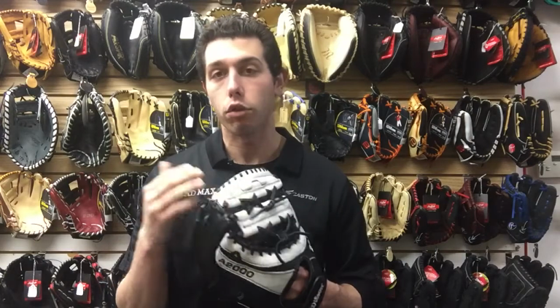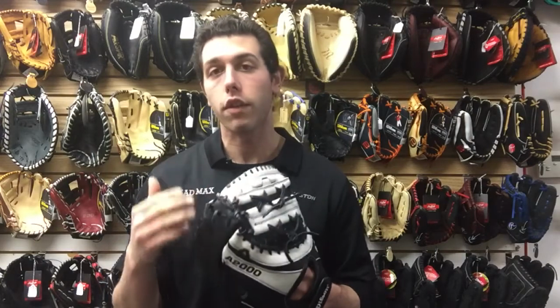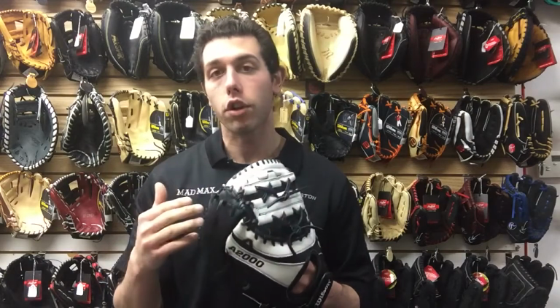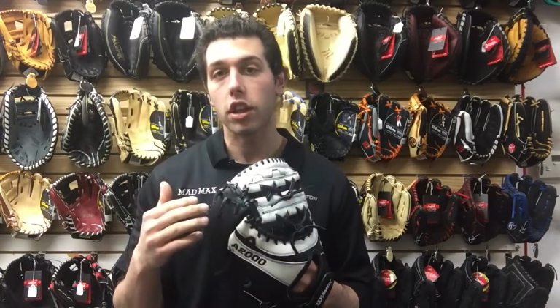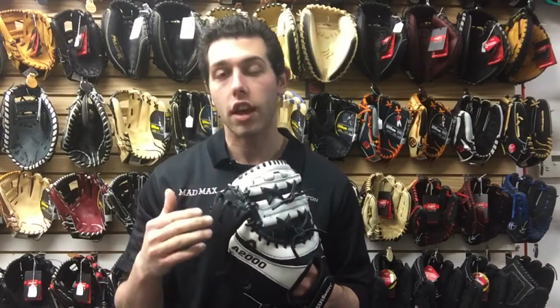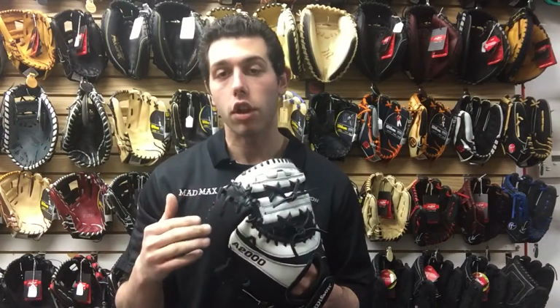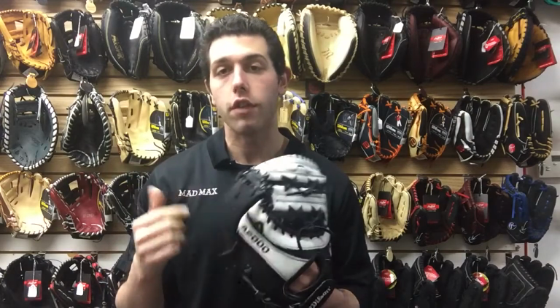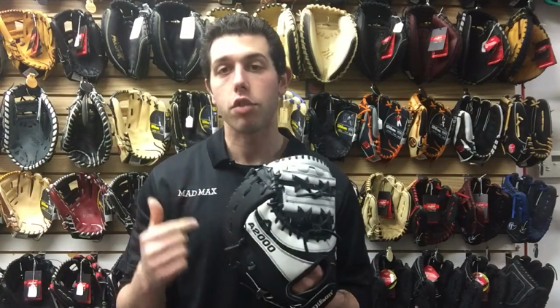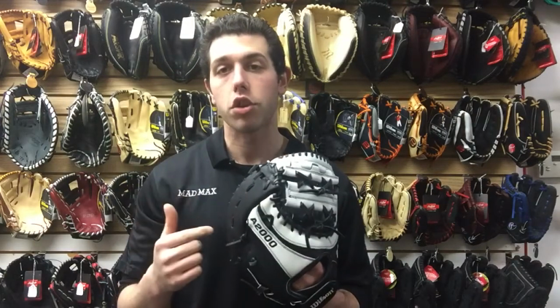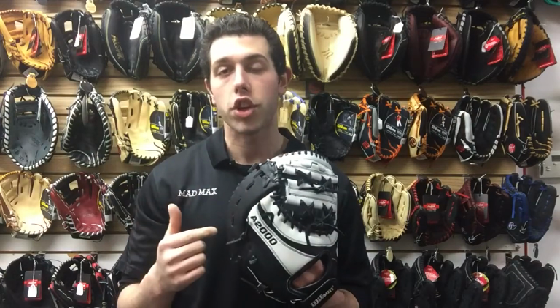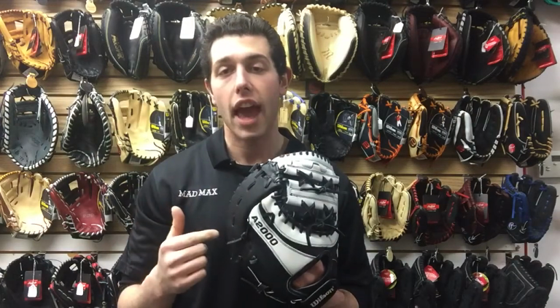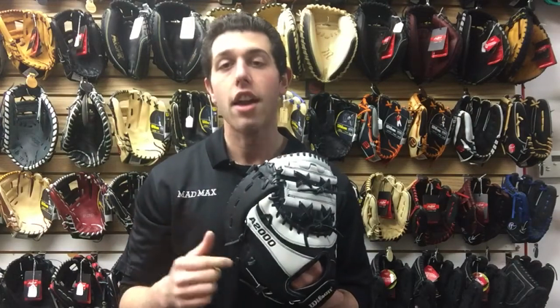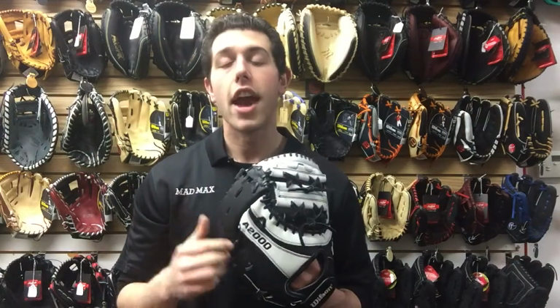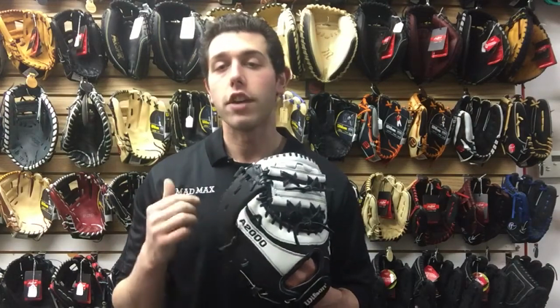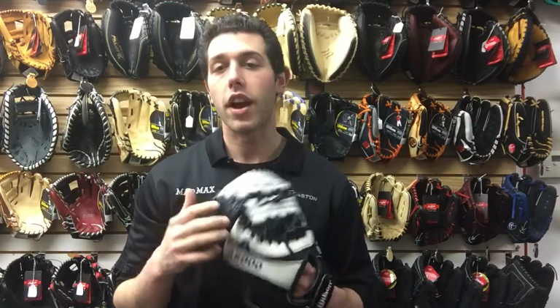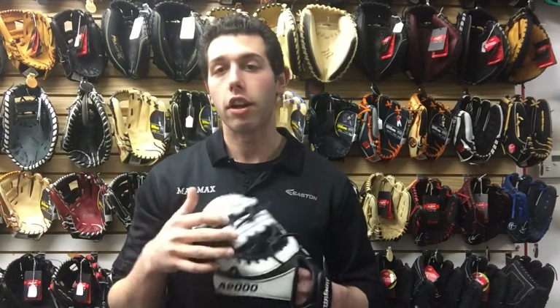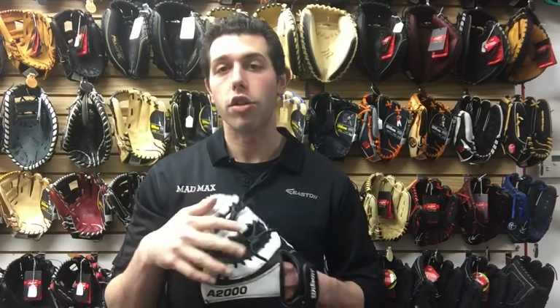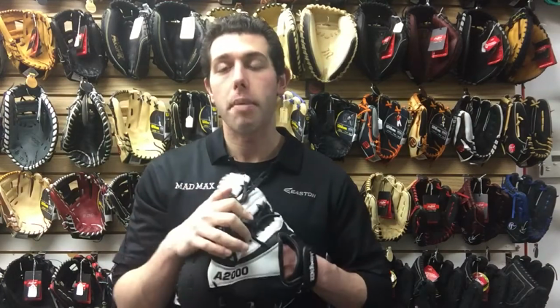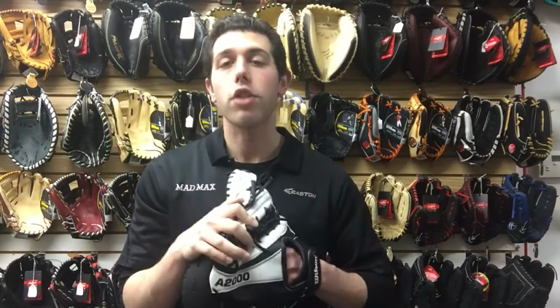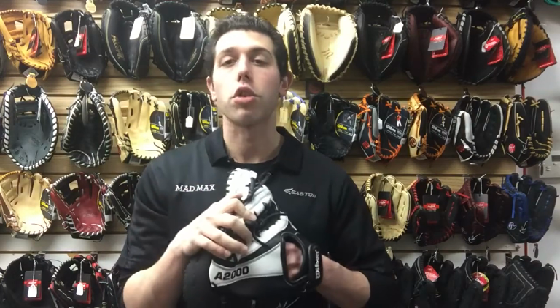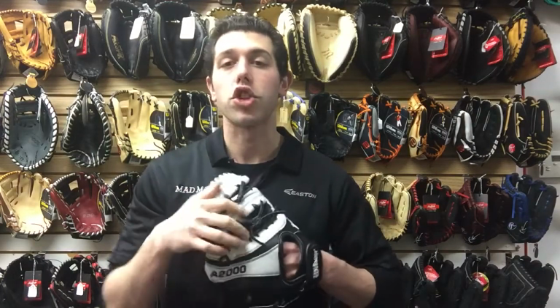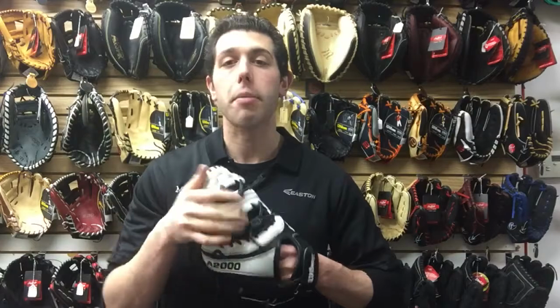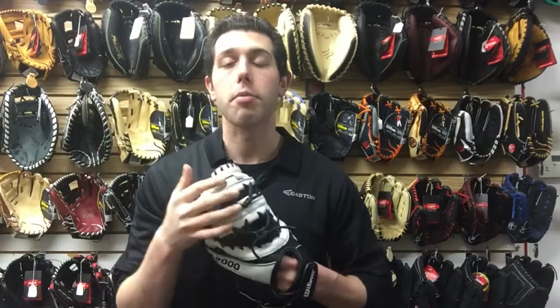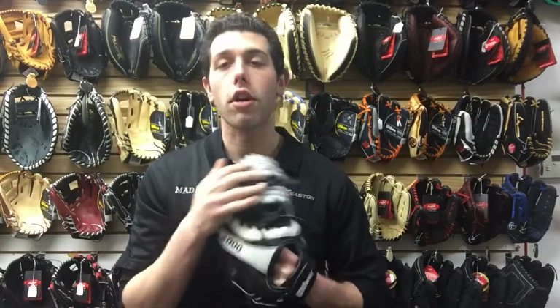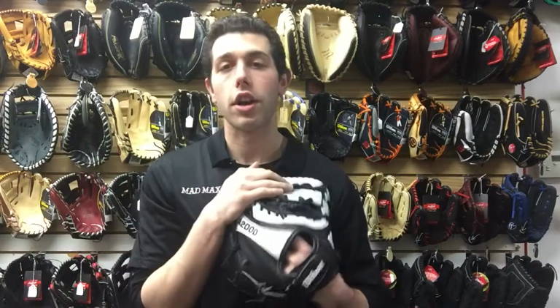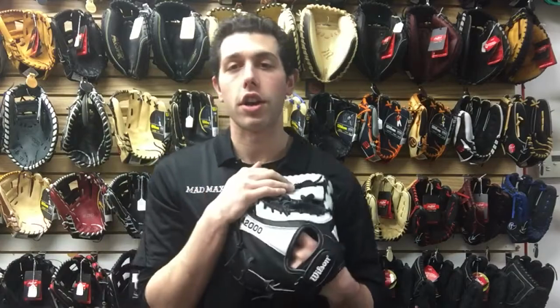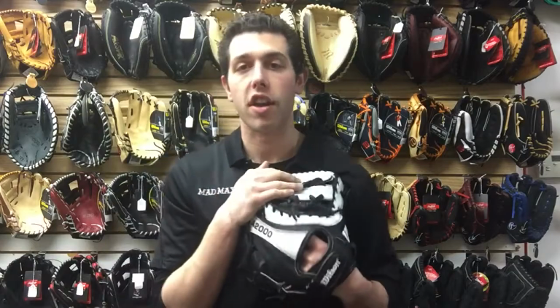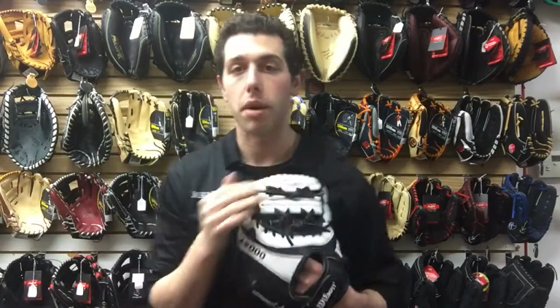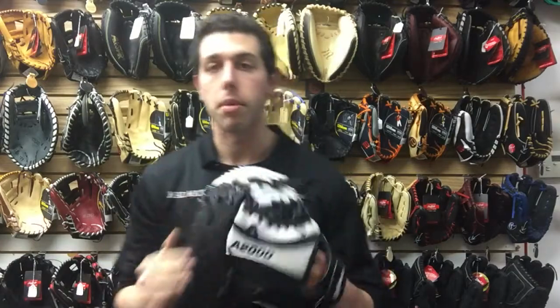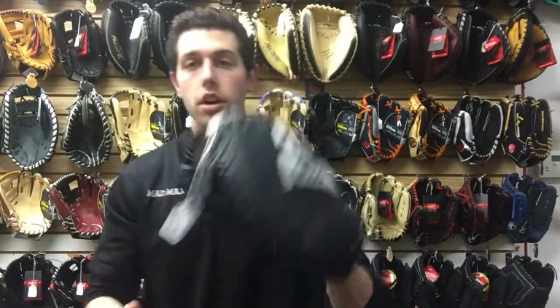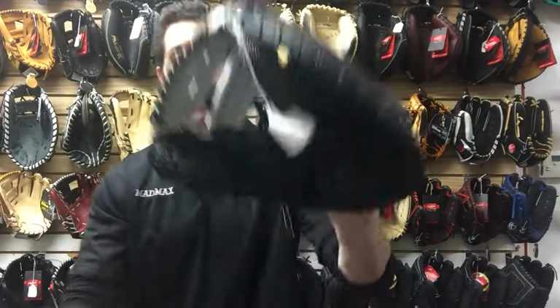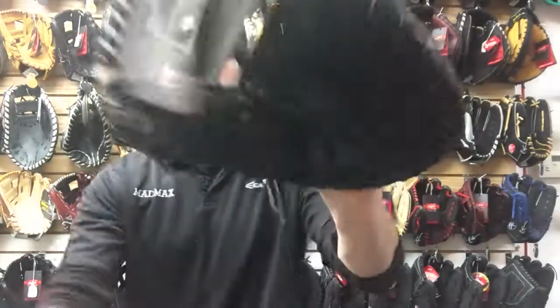But if you're looking for an elite level glove, this is one to check out. You can find it at Closeout Bats where you can shop smart and save big bucks. Thanks.